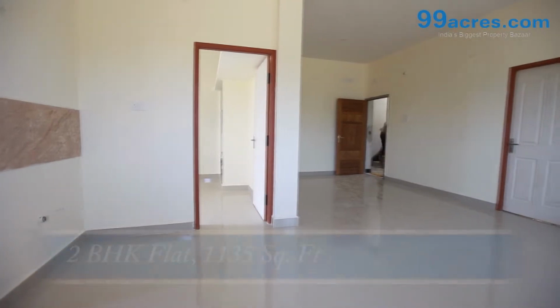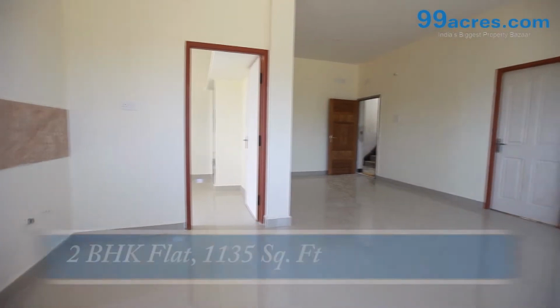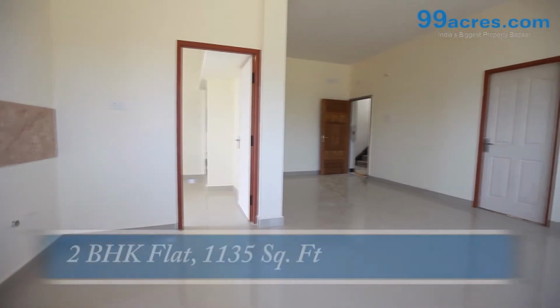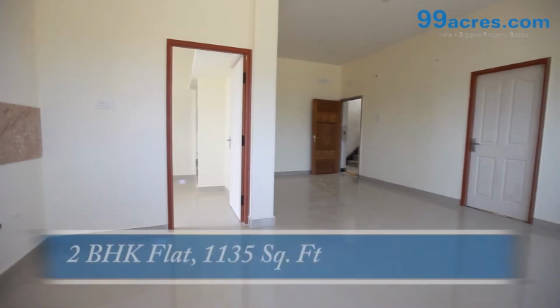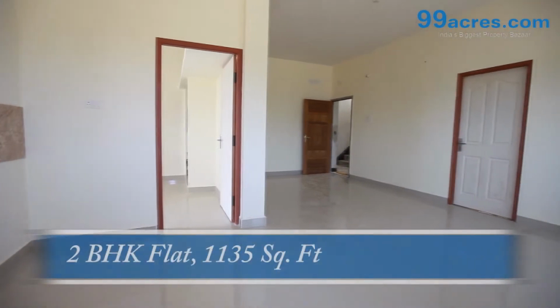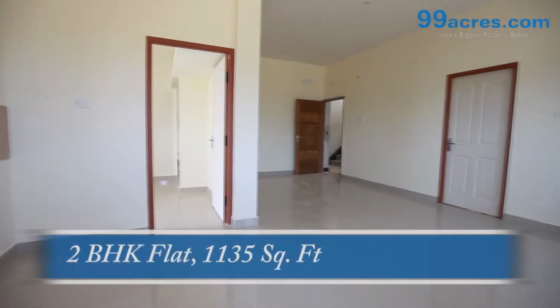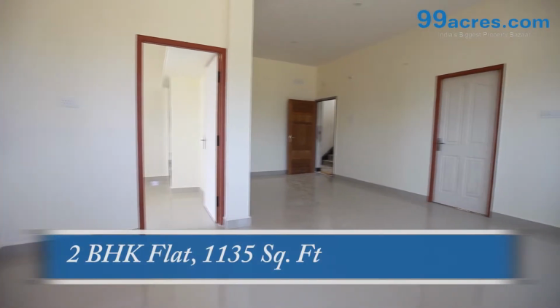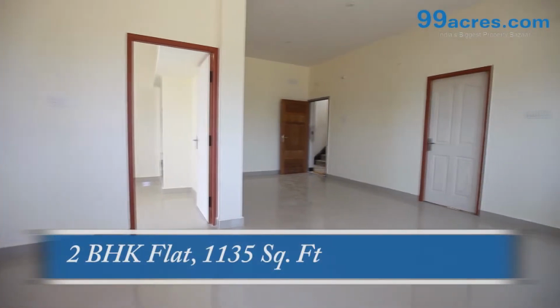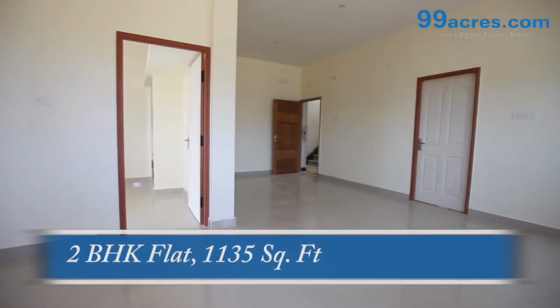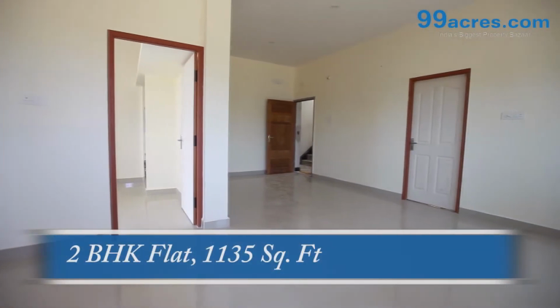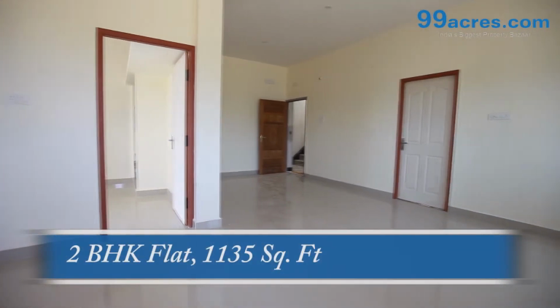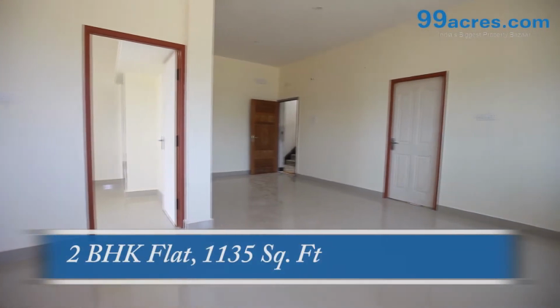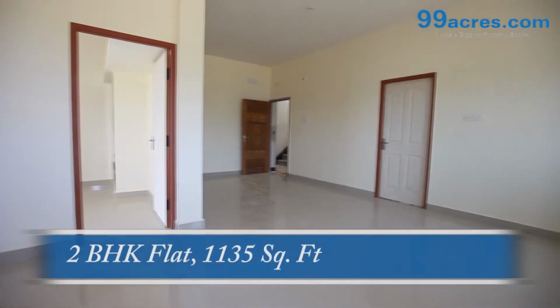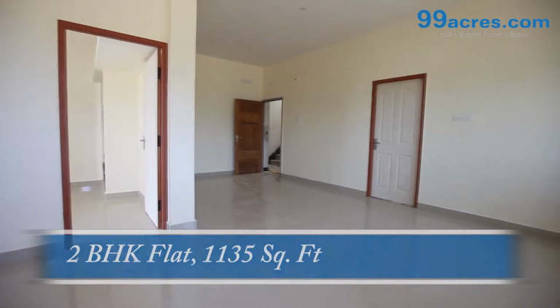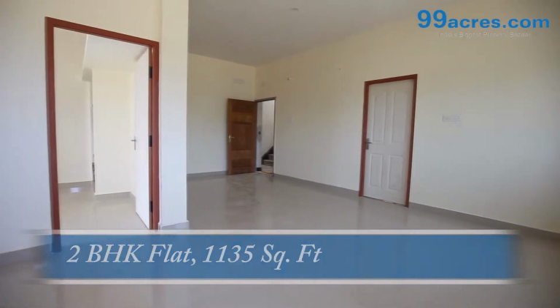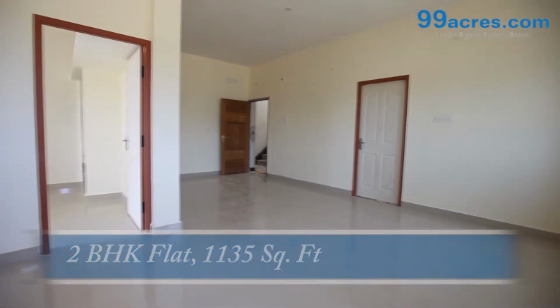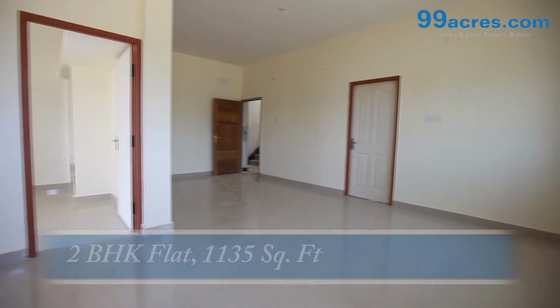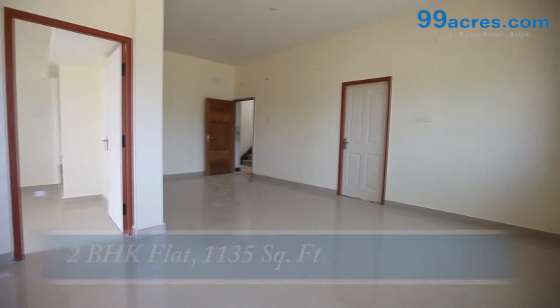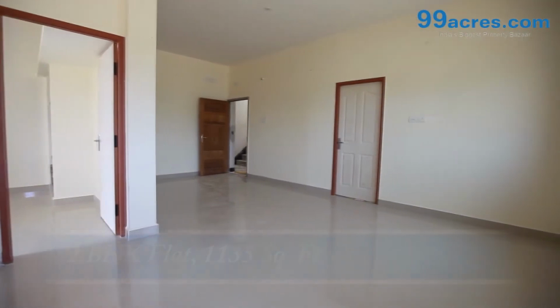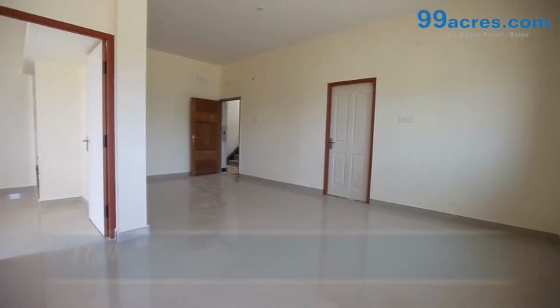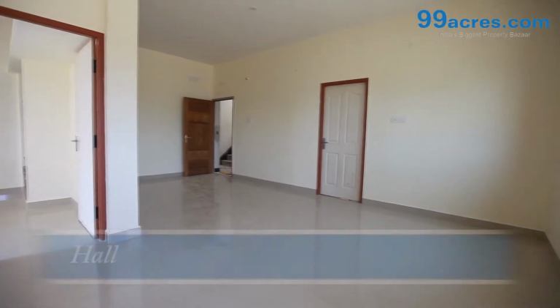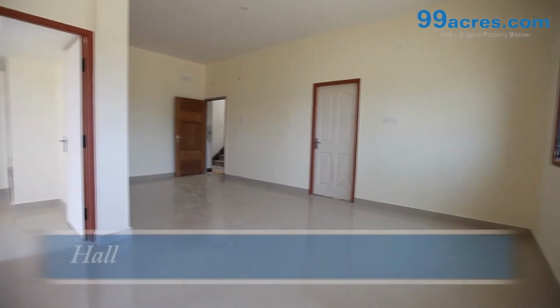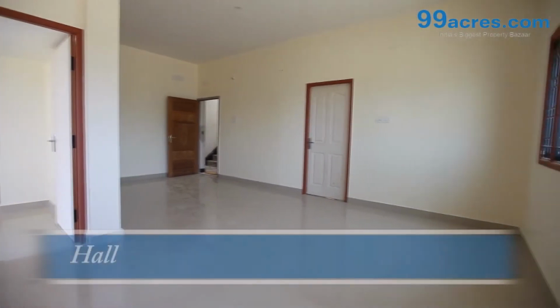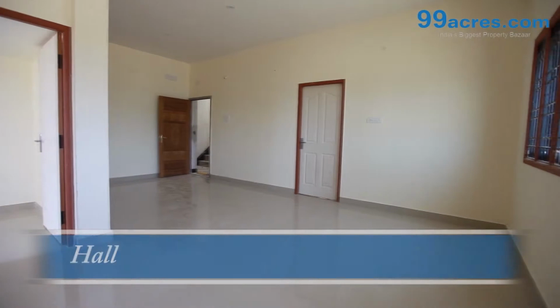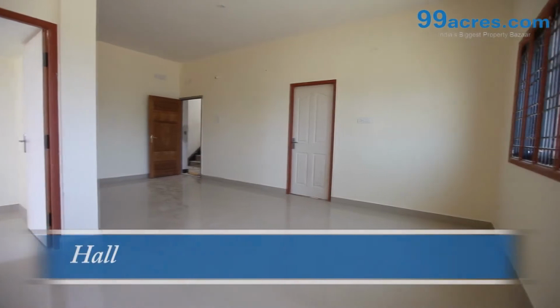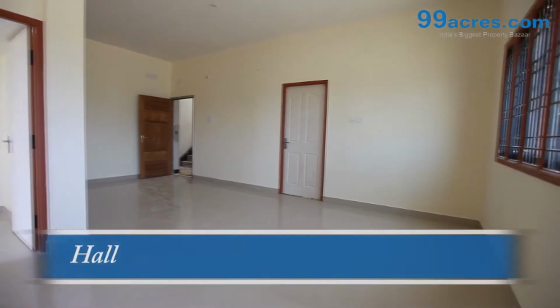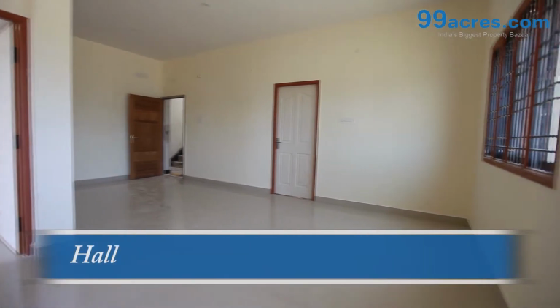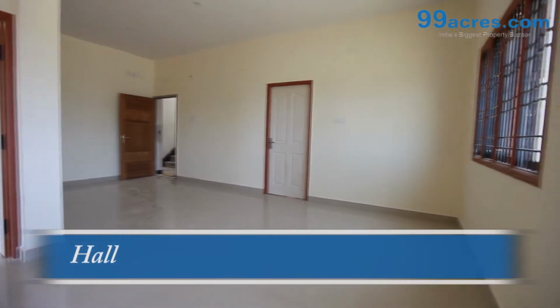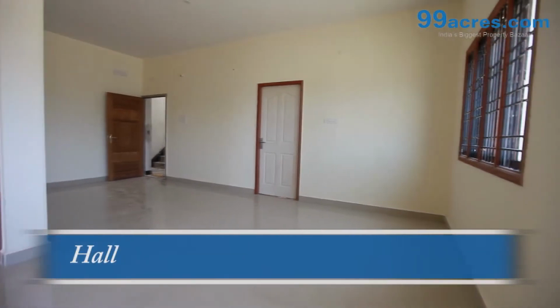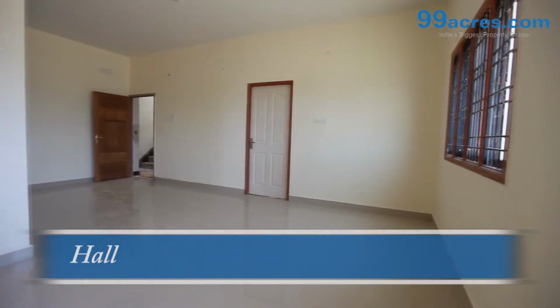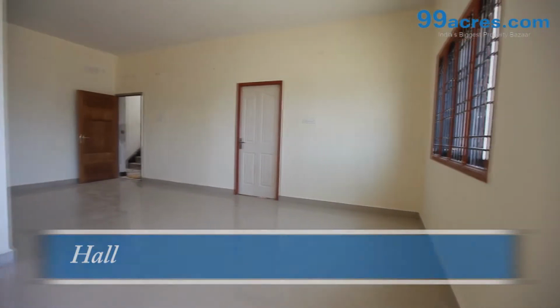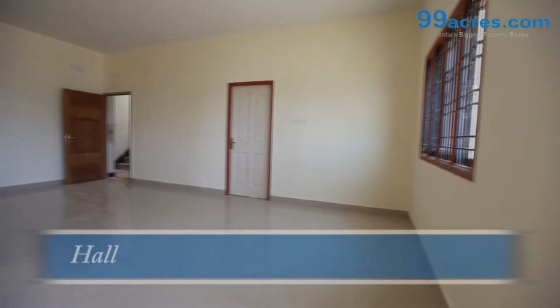This is a 2BHK flat. The area of this flat is 1135 sq ft.